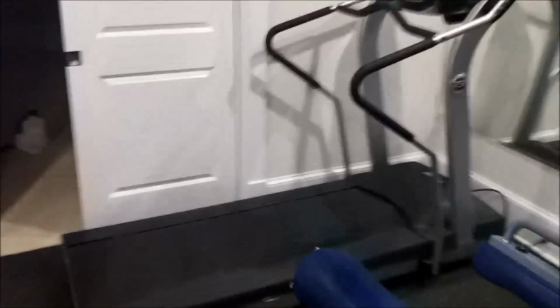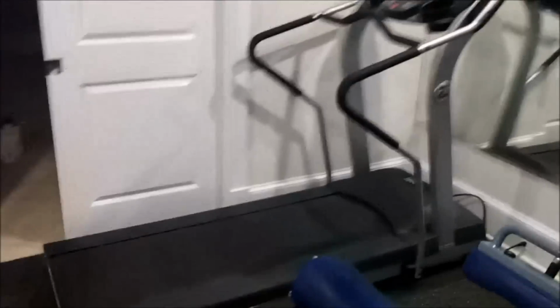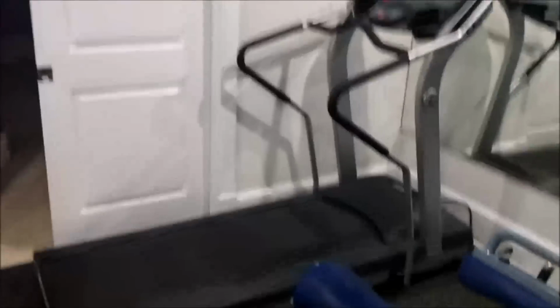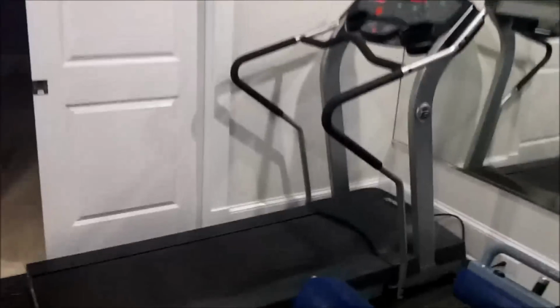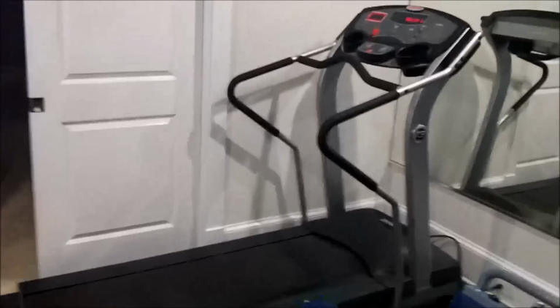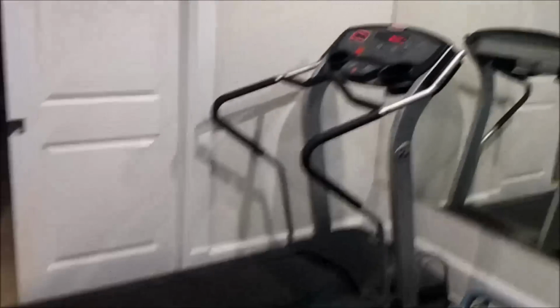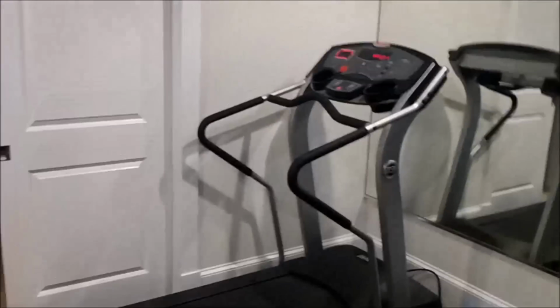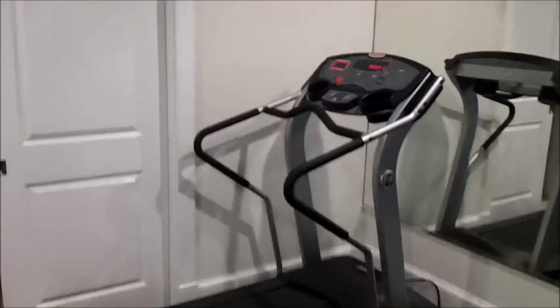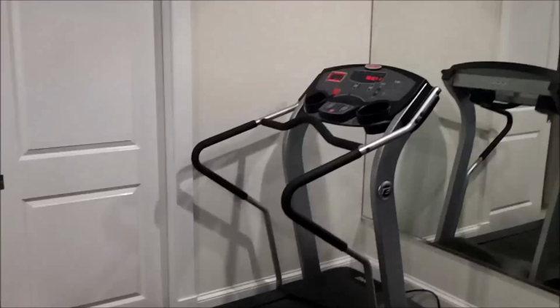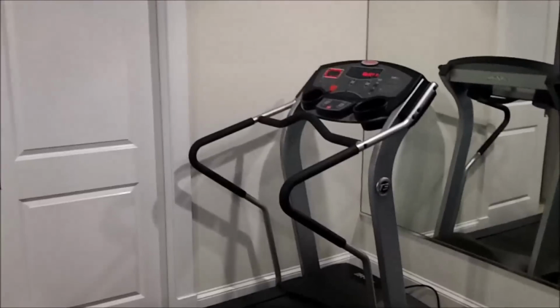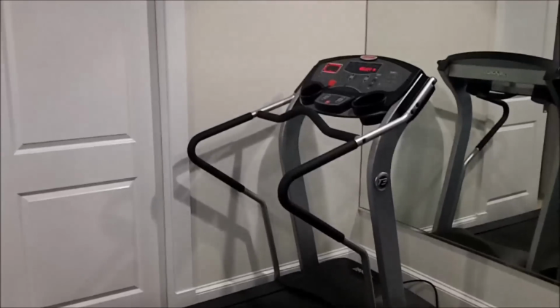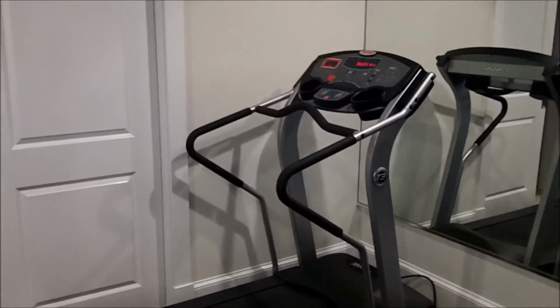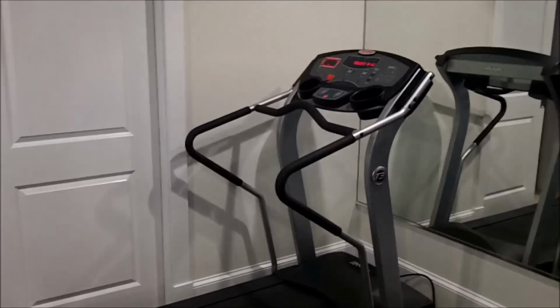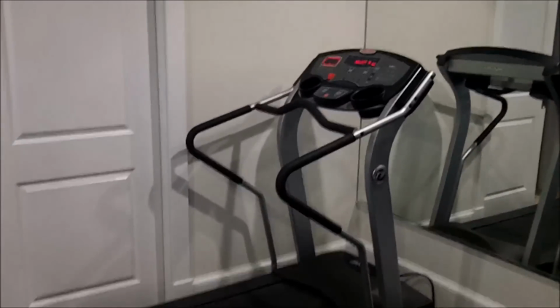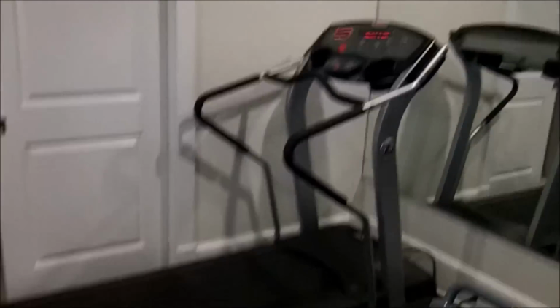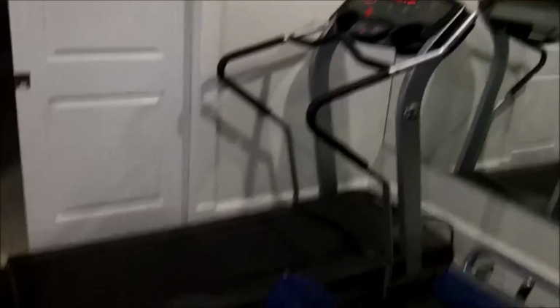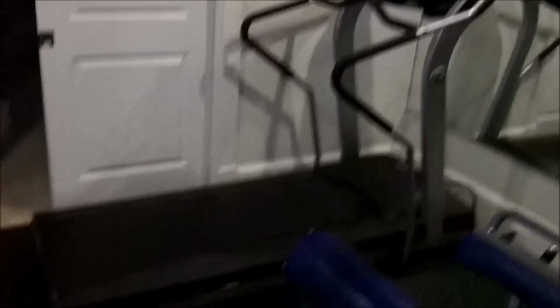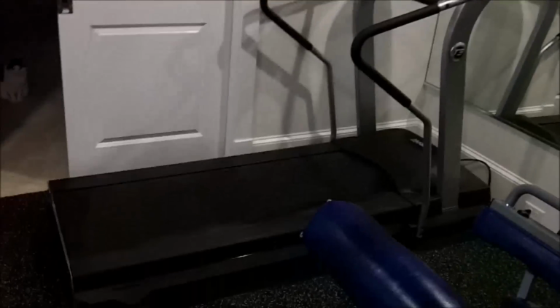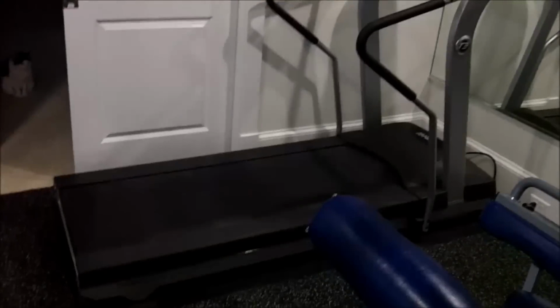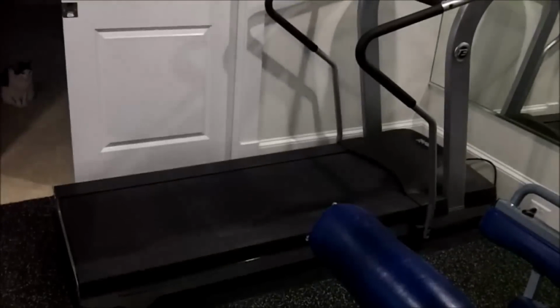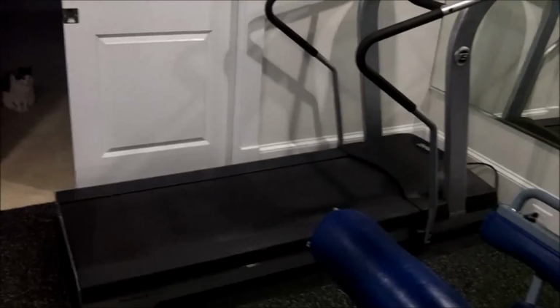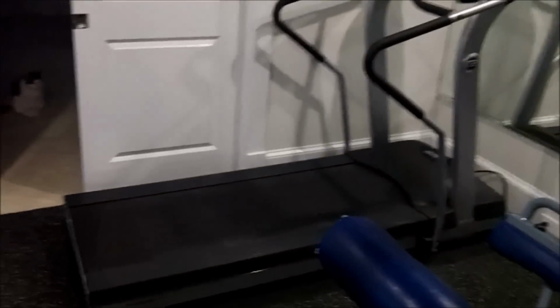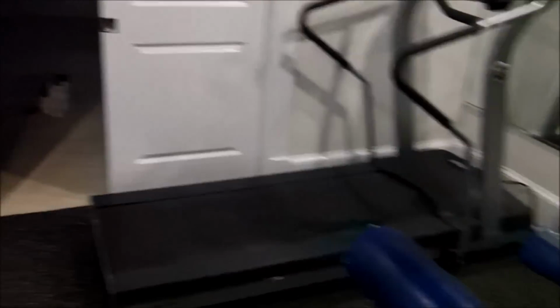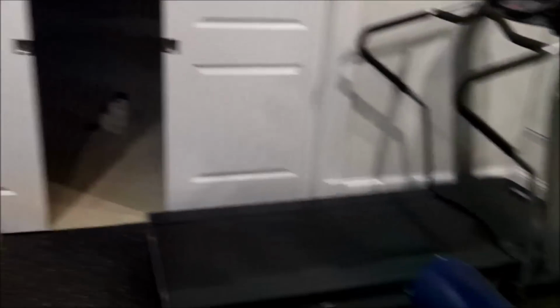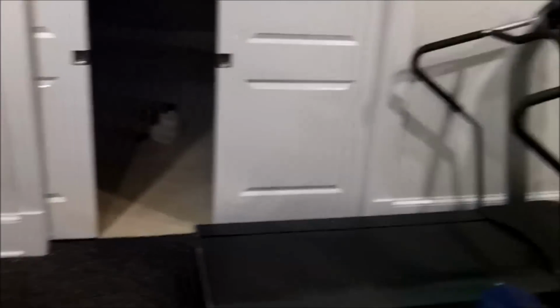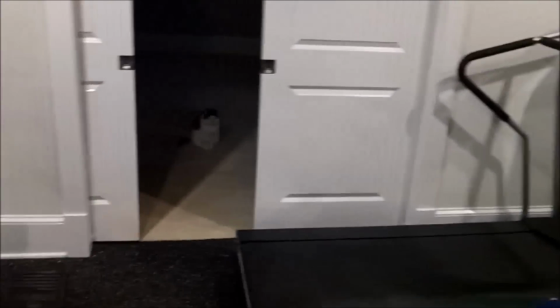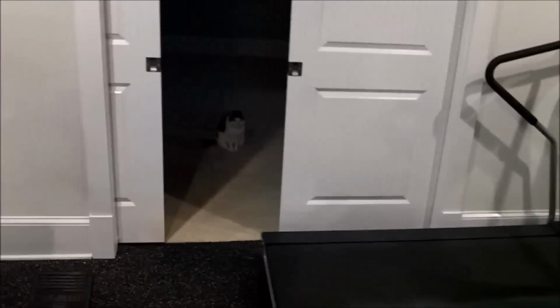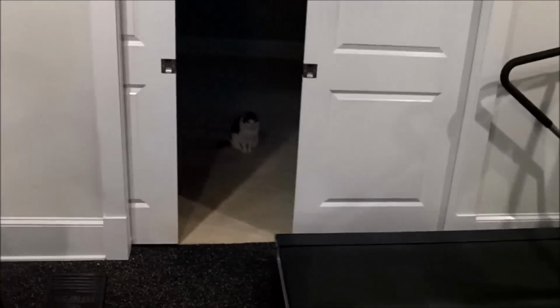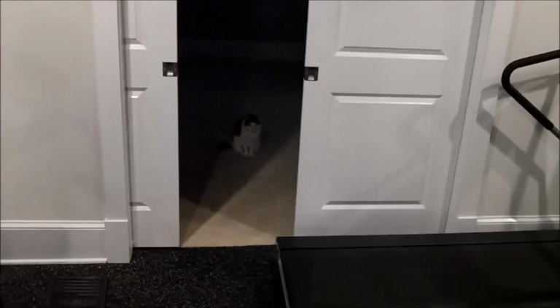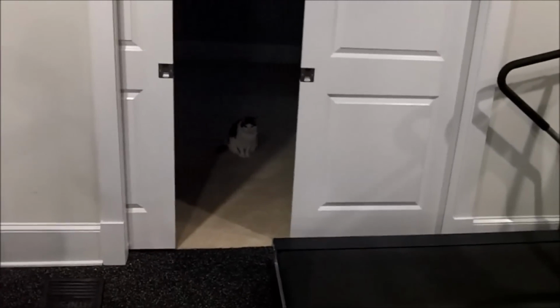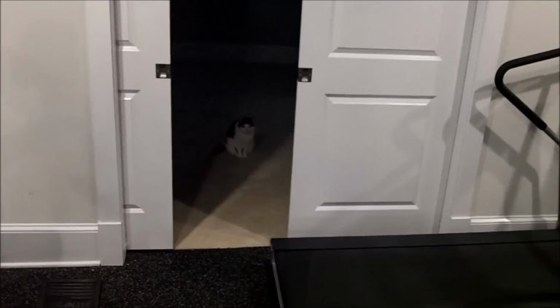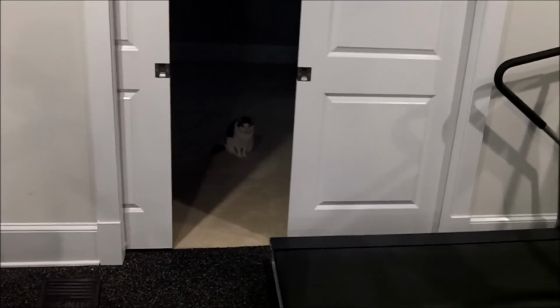Our one piece of cardio equipment: treadmill. Cameo by the cat.